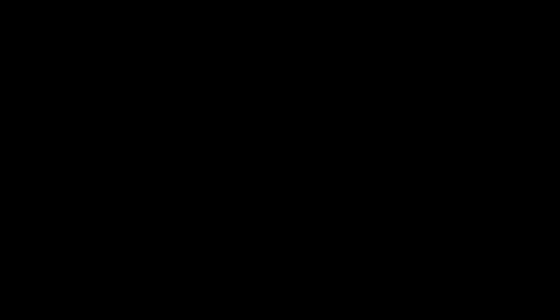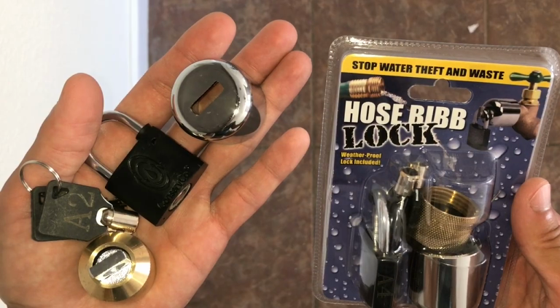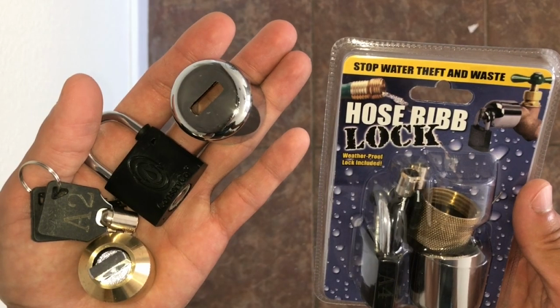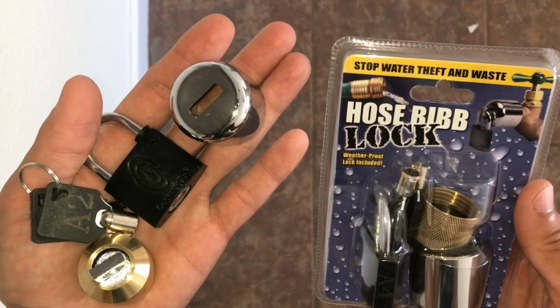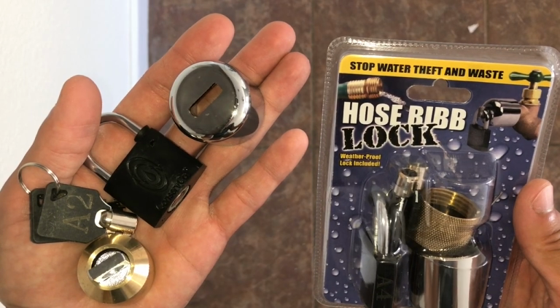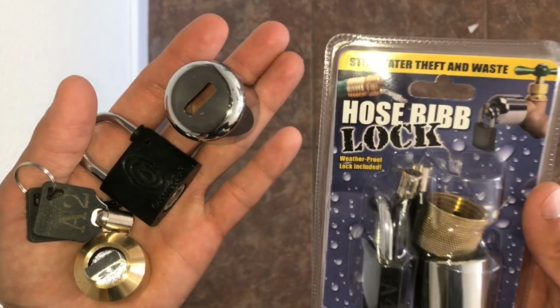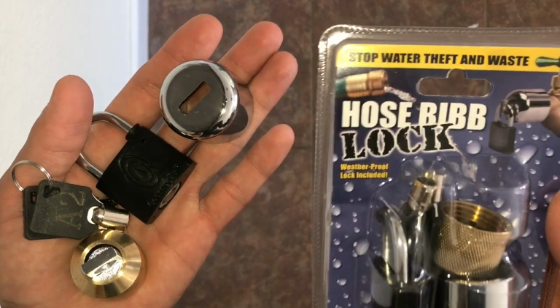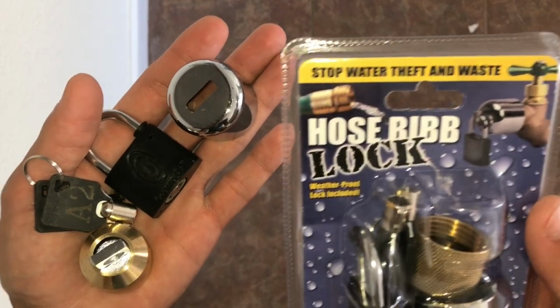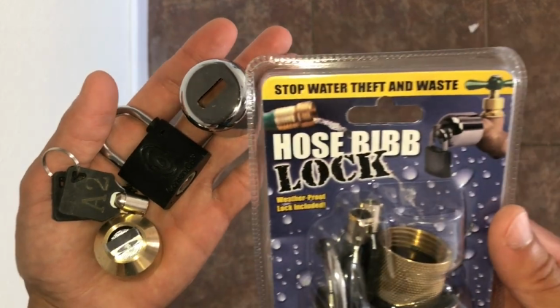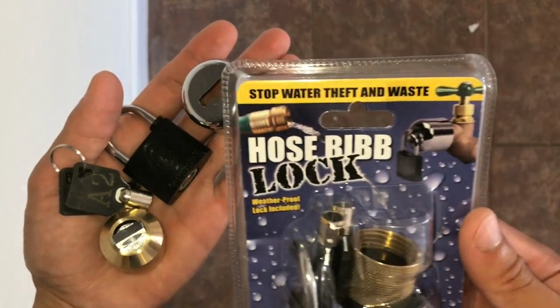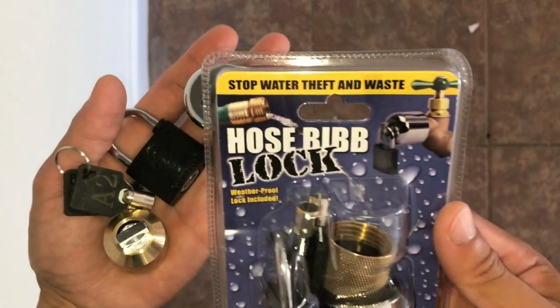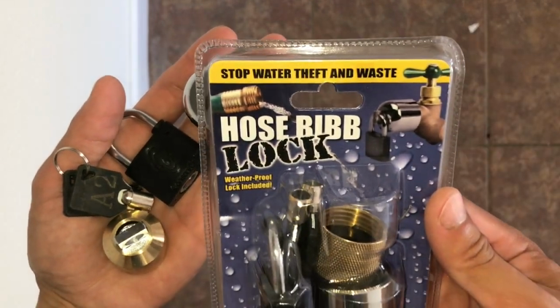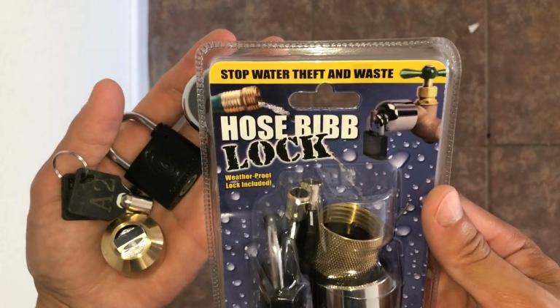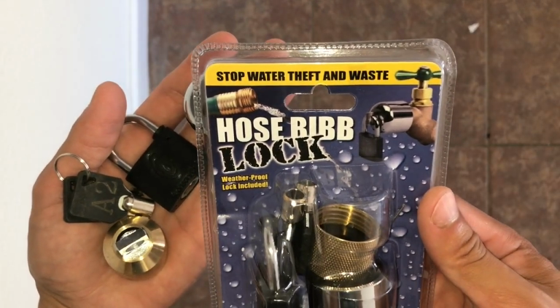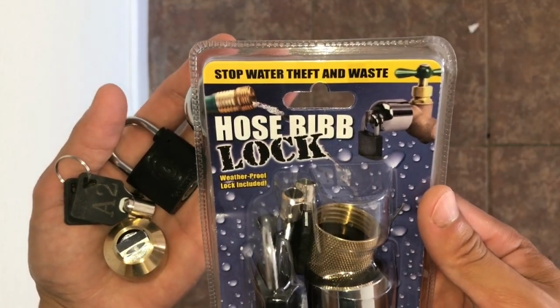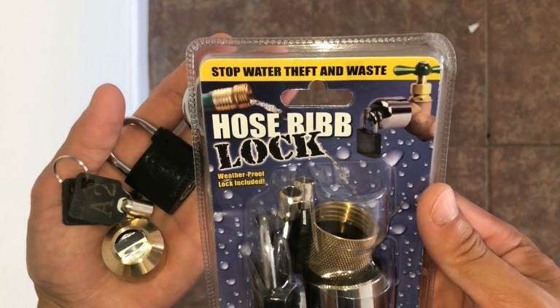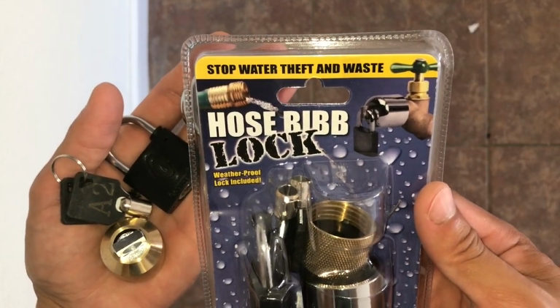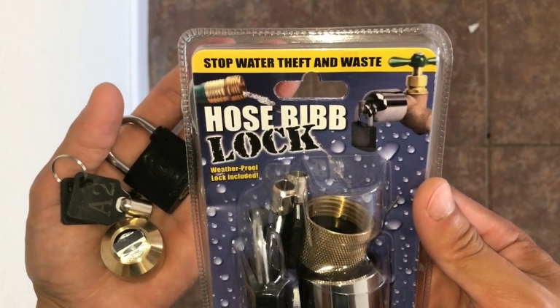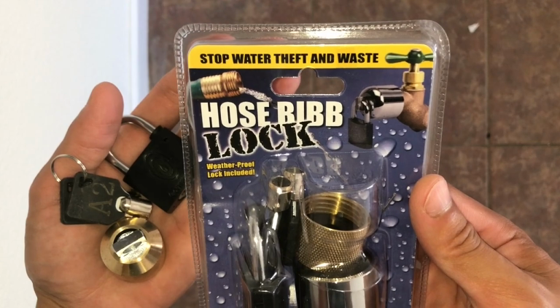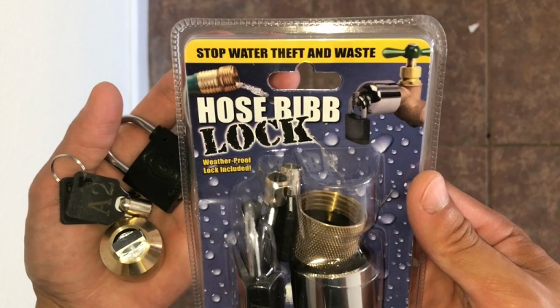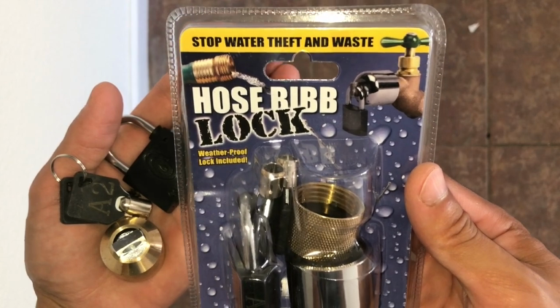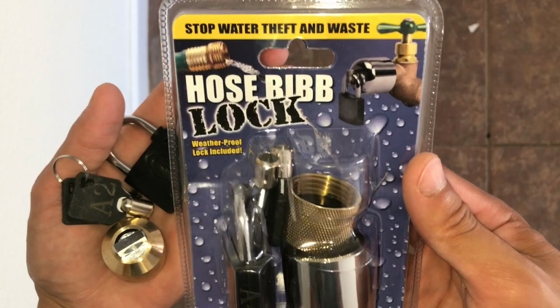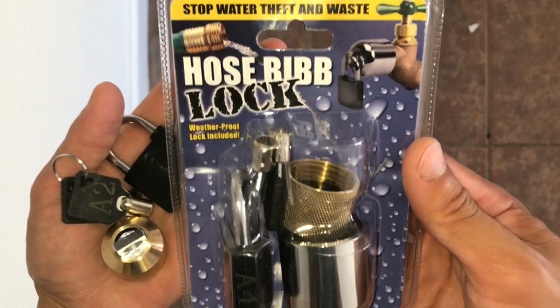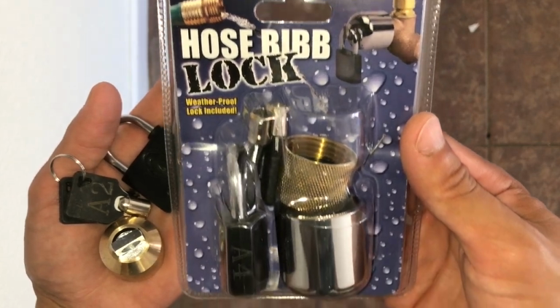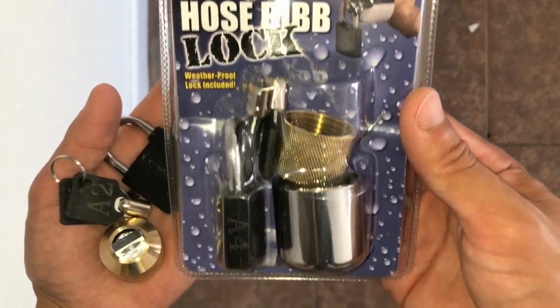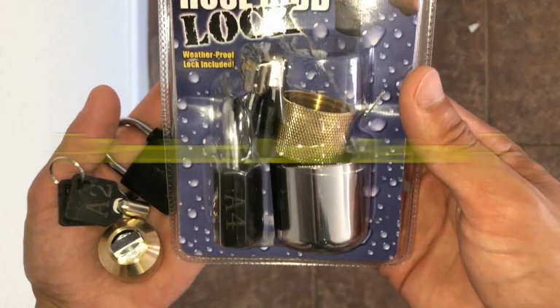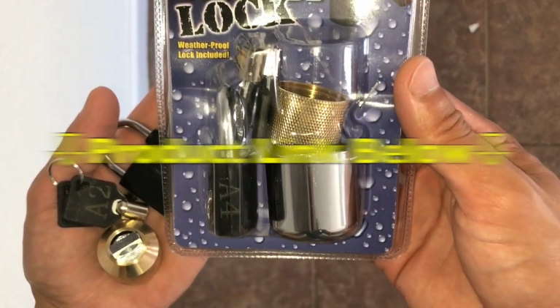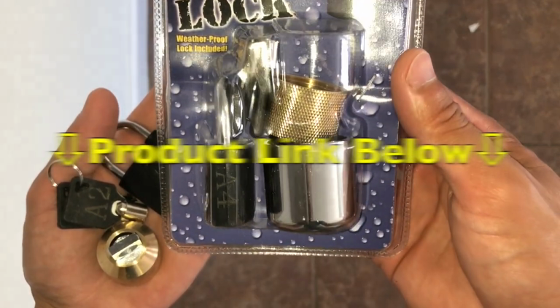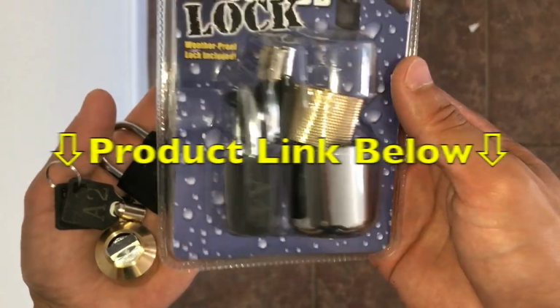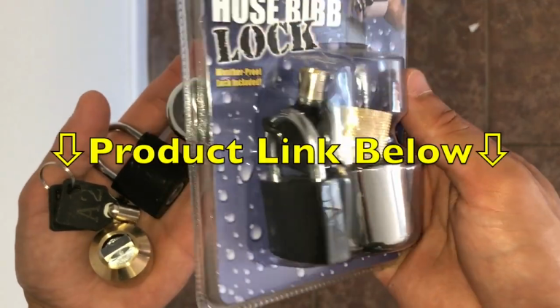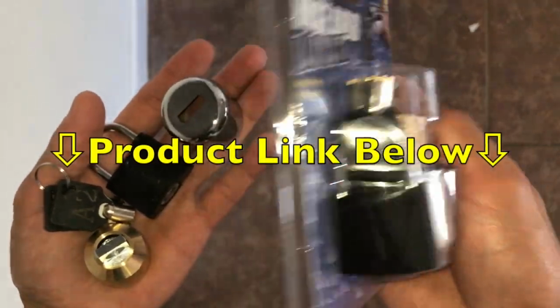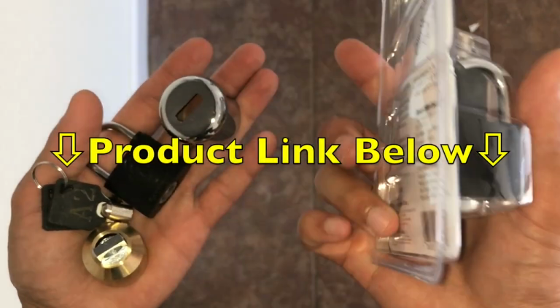Hi, what's up YouTube? Are you tired of people stealing your water? Well then you definitely need to try out this awesome product called Hose Bib.